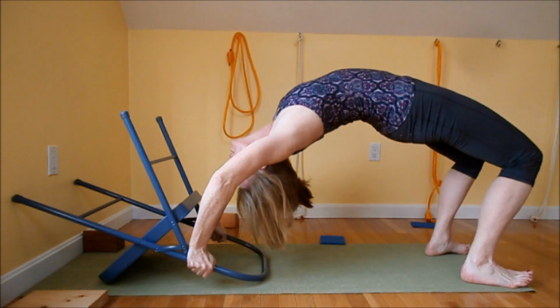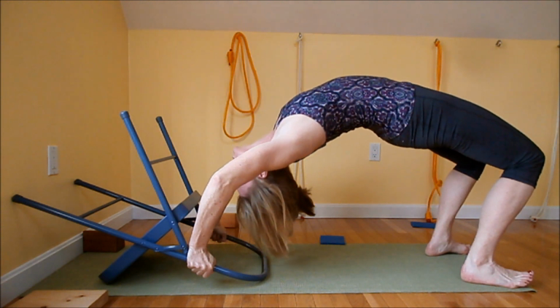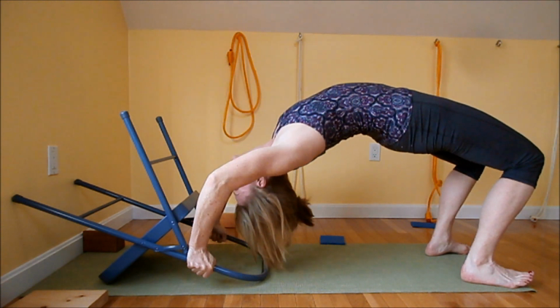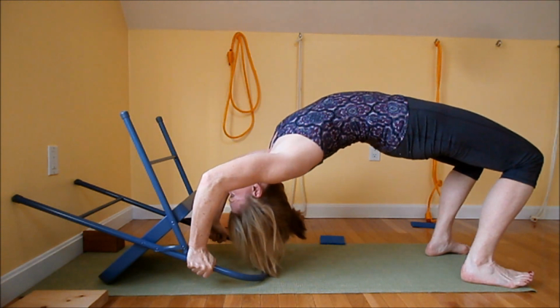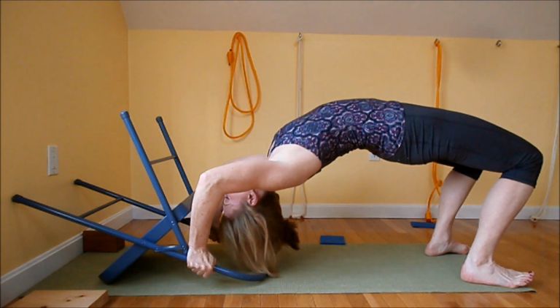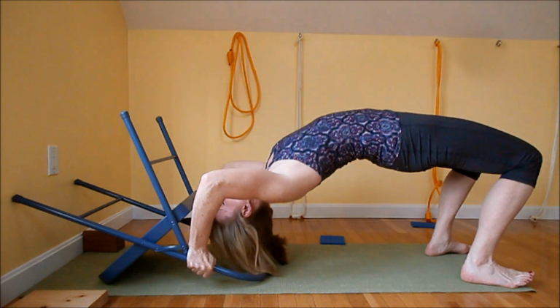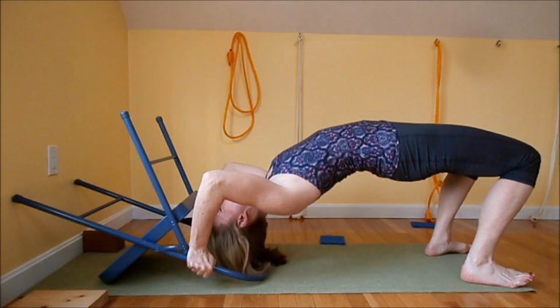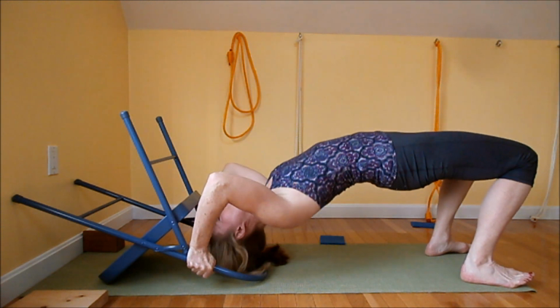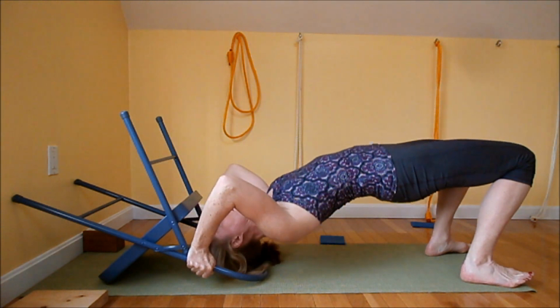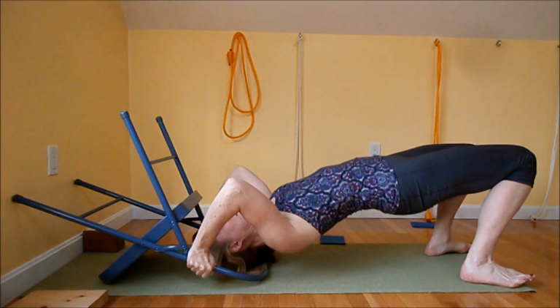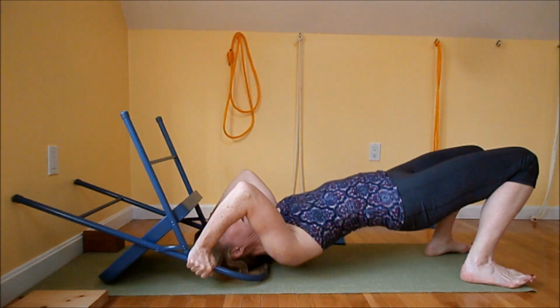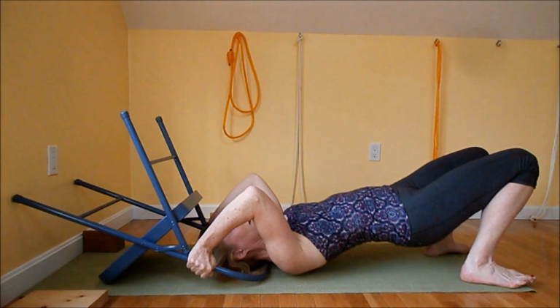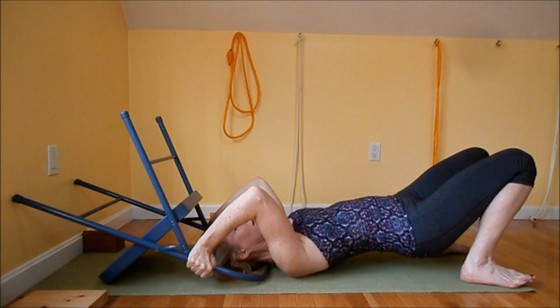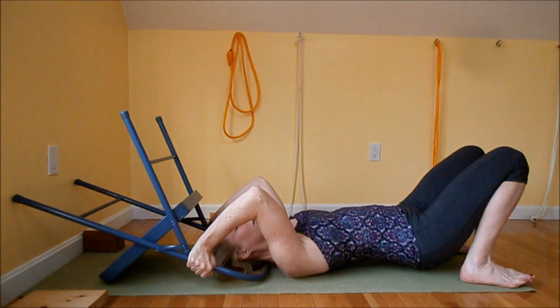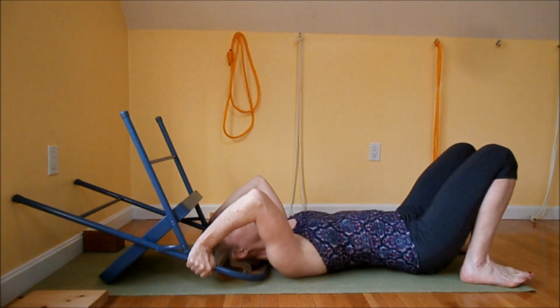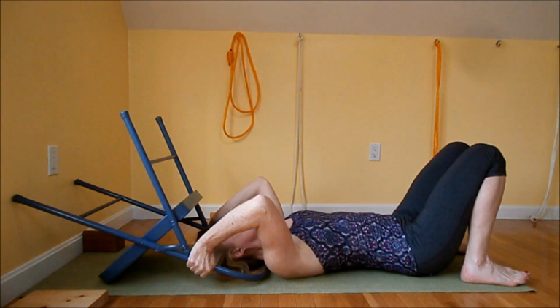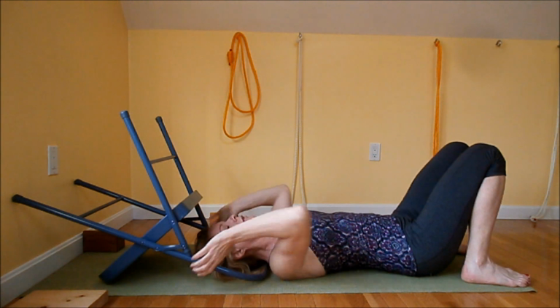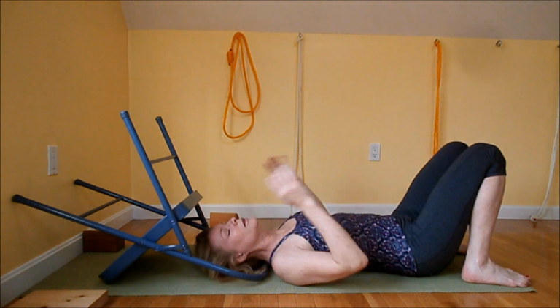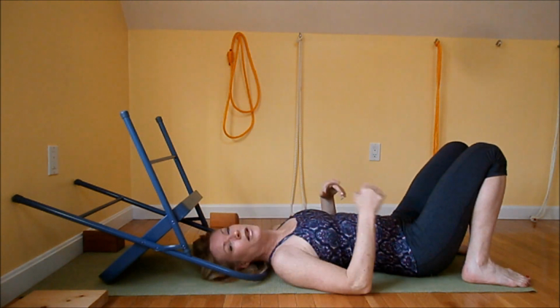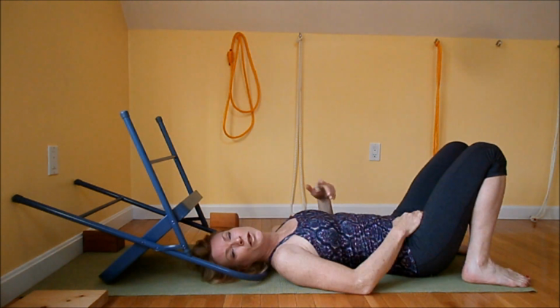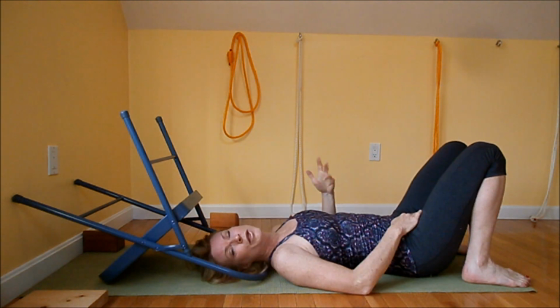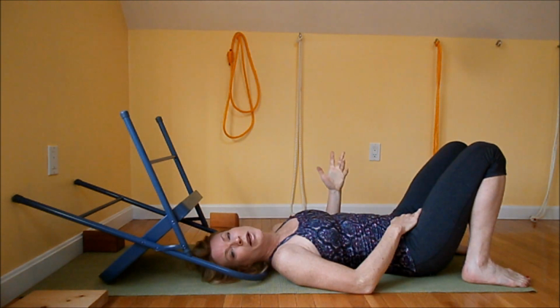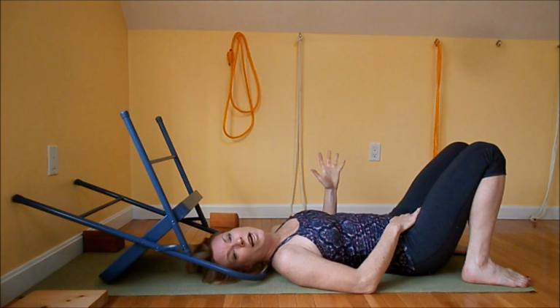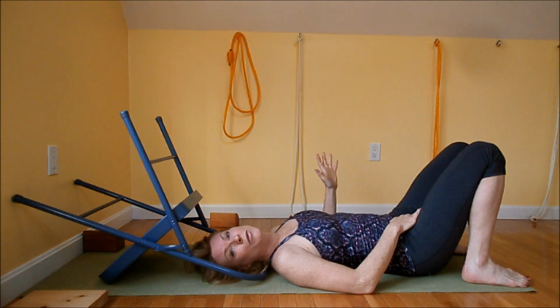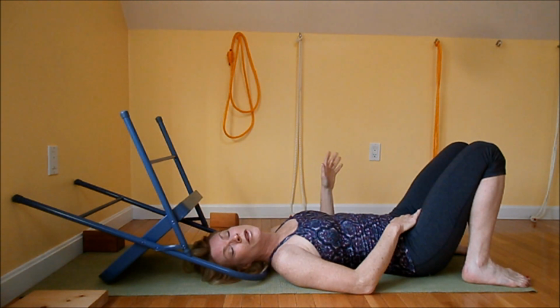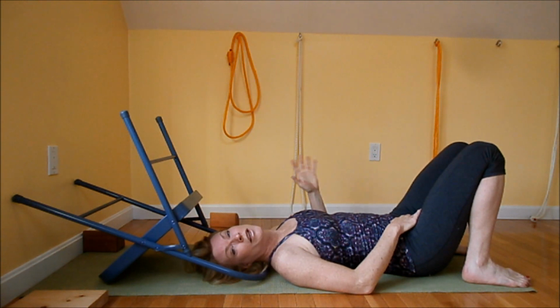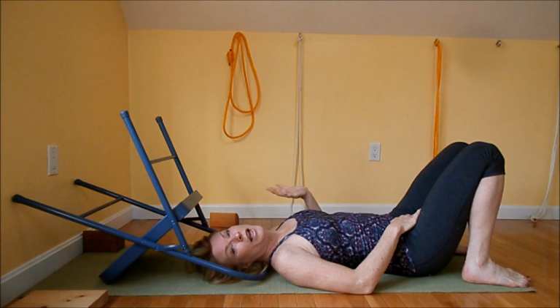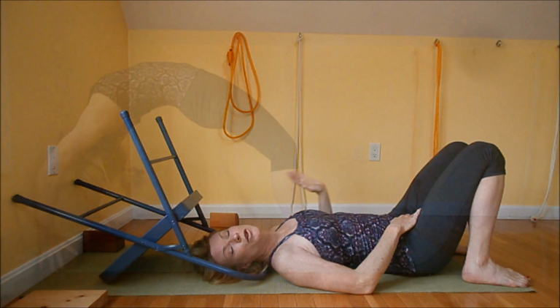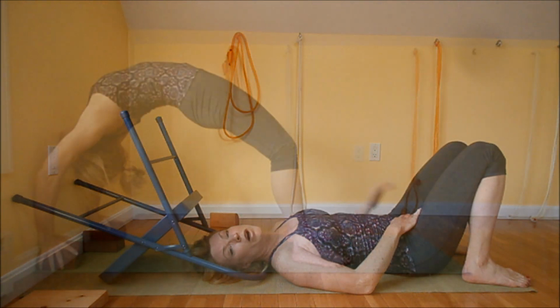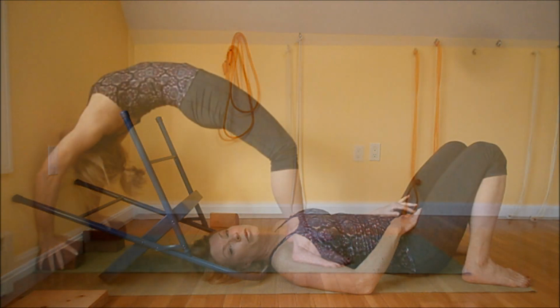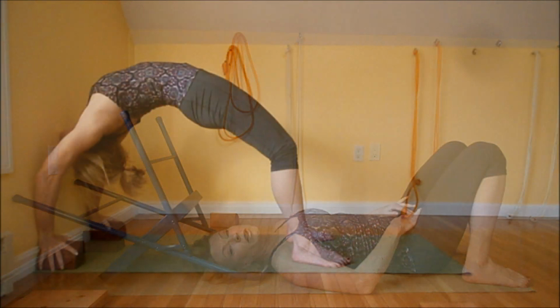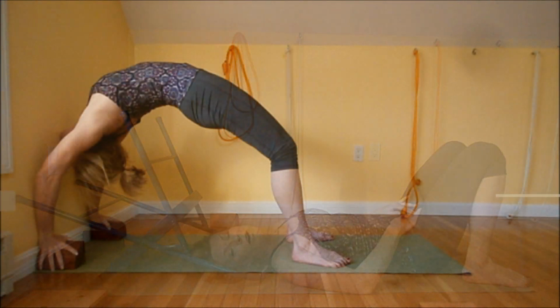Slowly and mightily come down, and do it as many times as your body will allow.